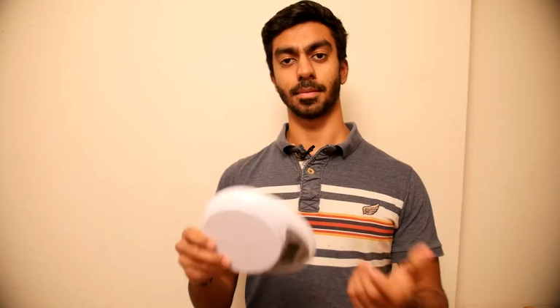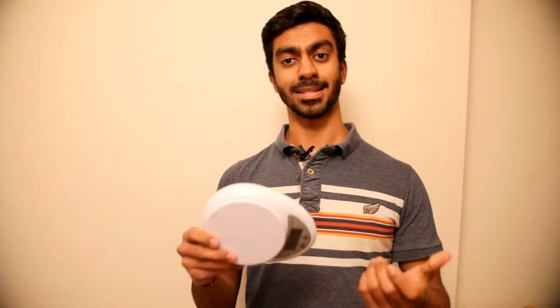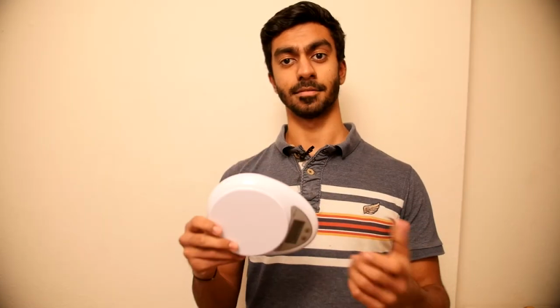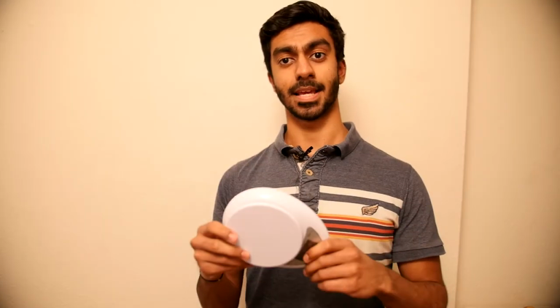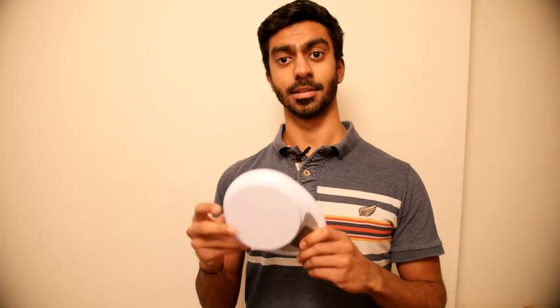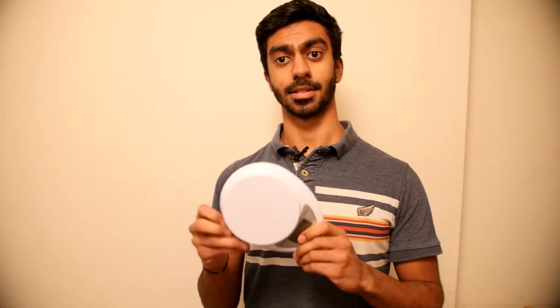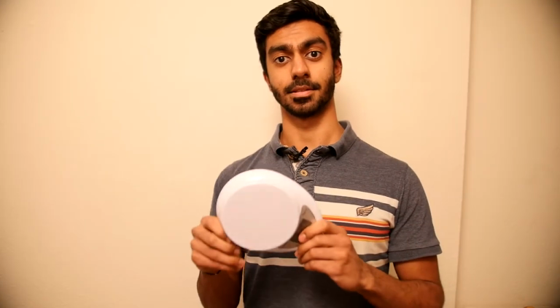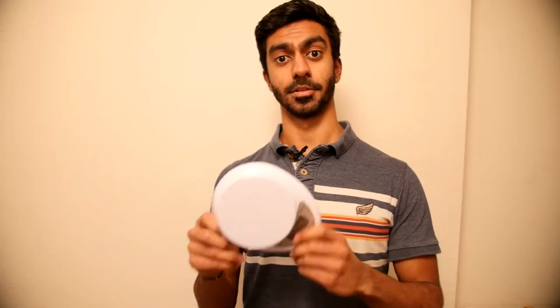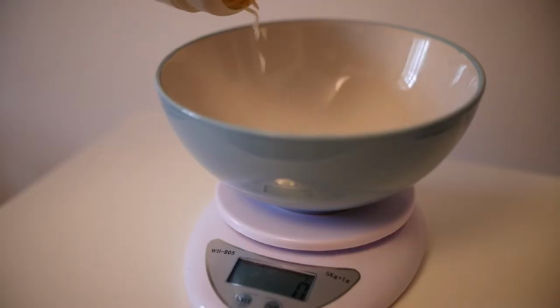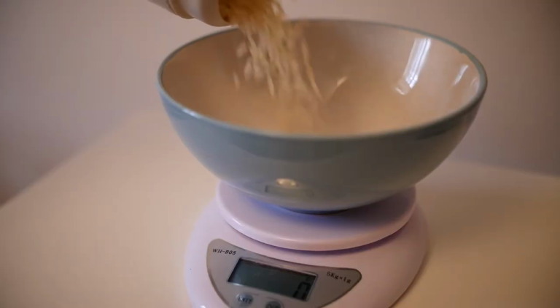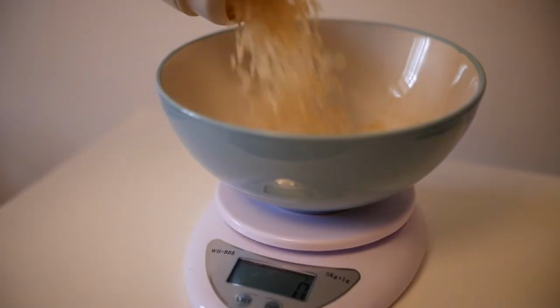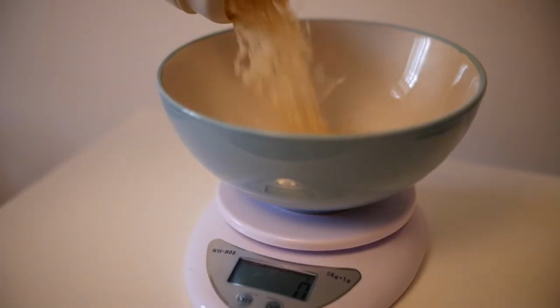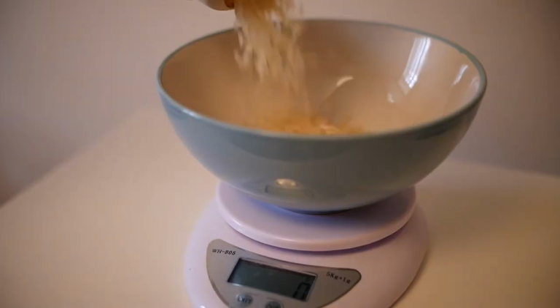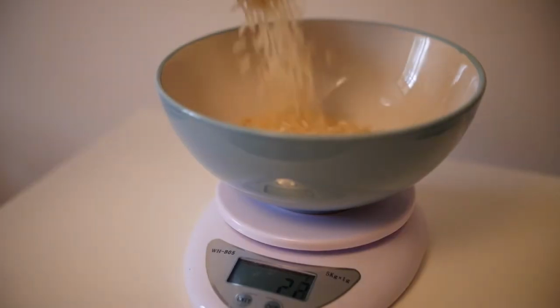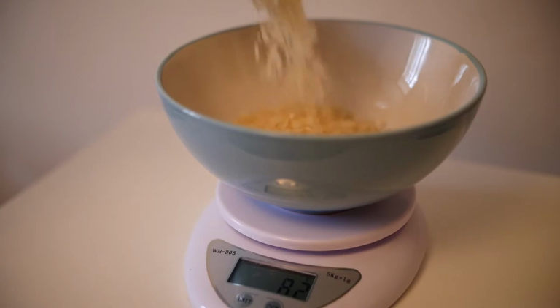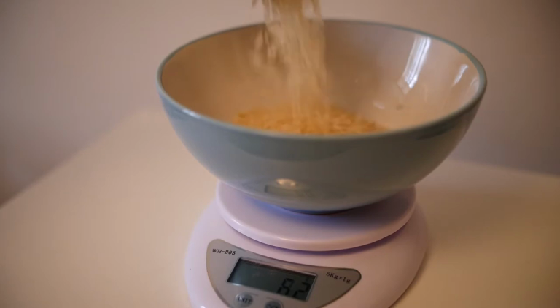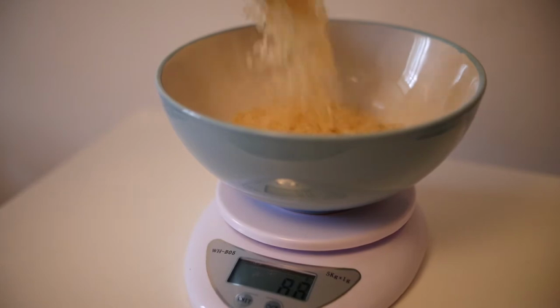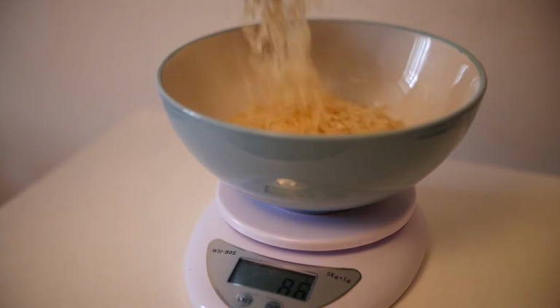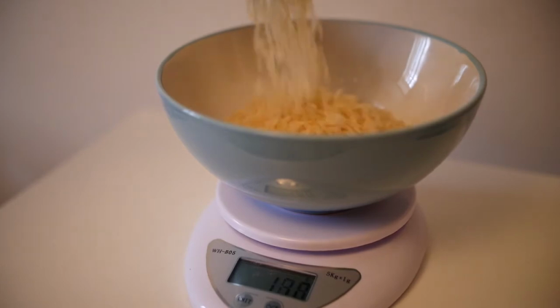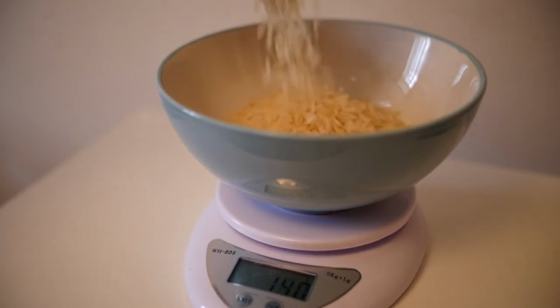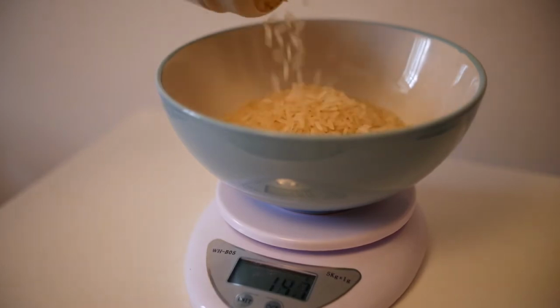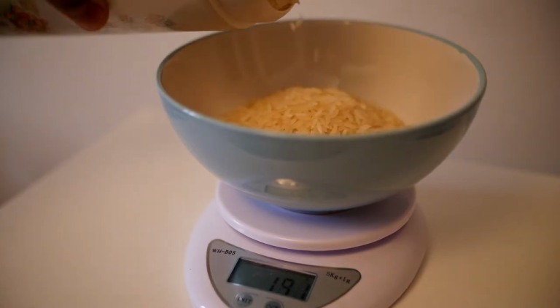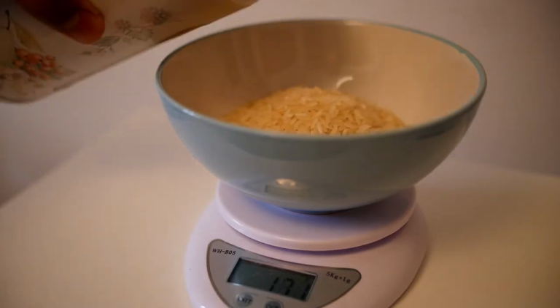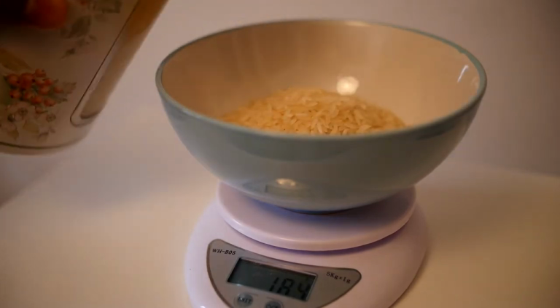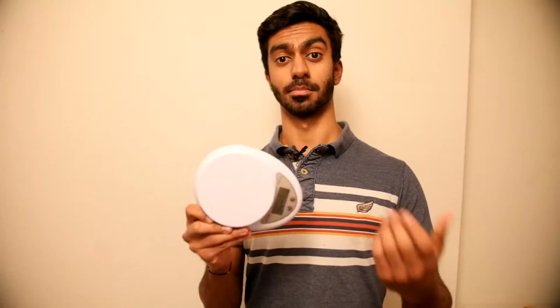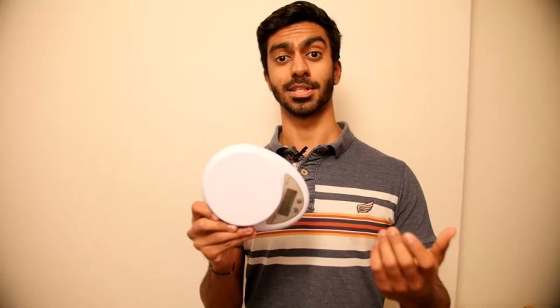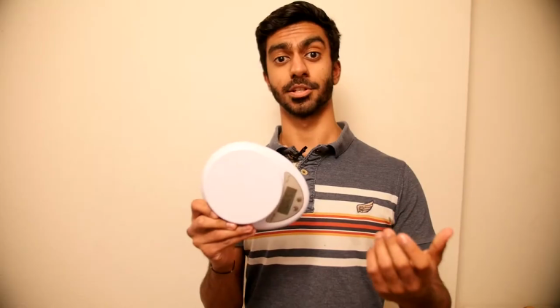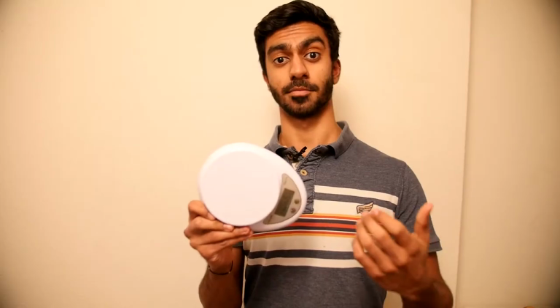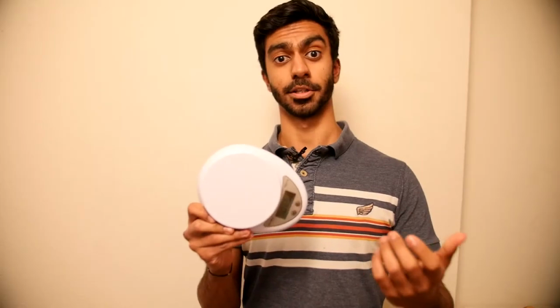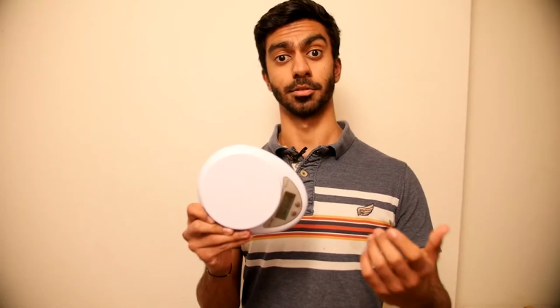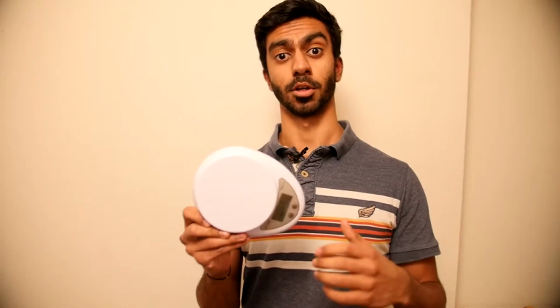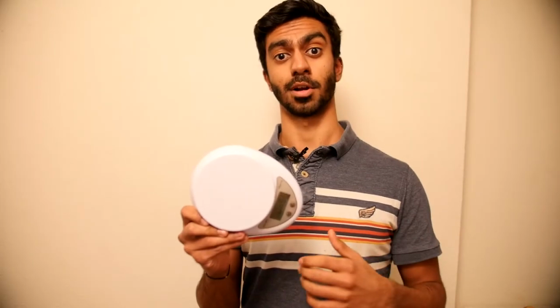The capacity of the scales is sufficient in the fact that you can put a container on and weigh inside that, and also the precision is very good at one gram.